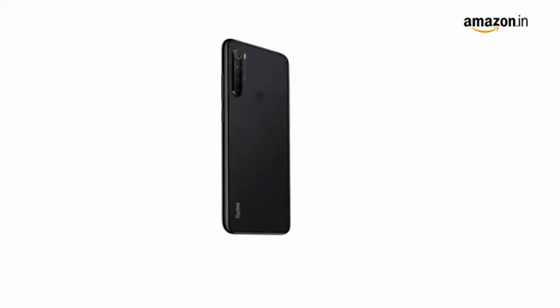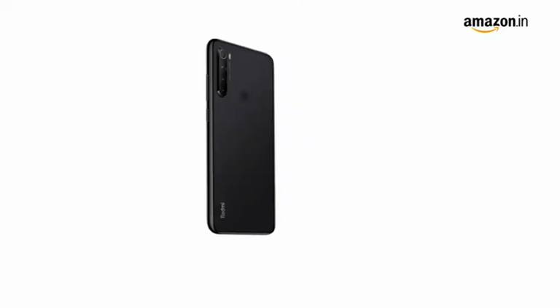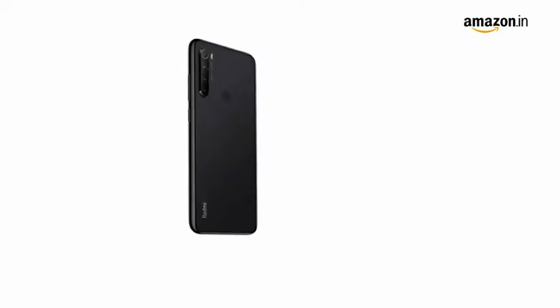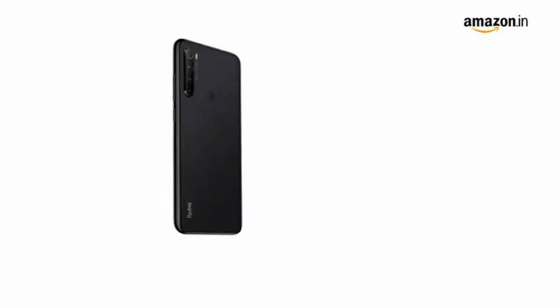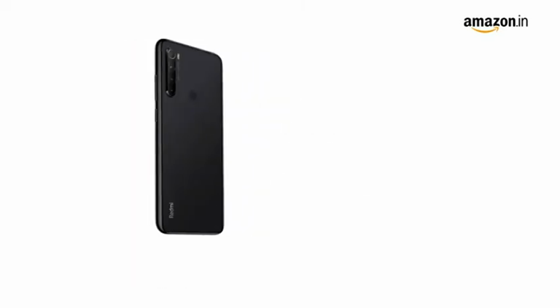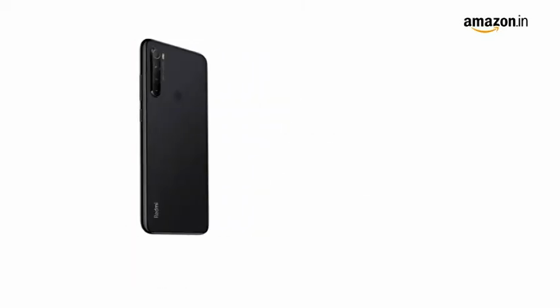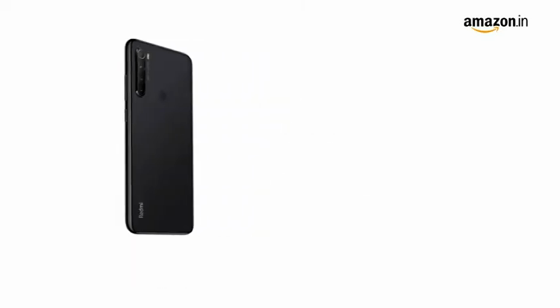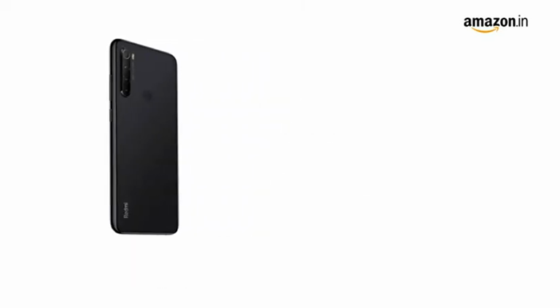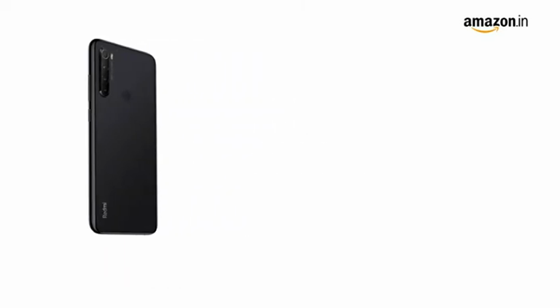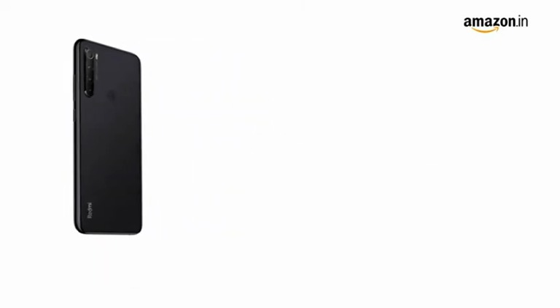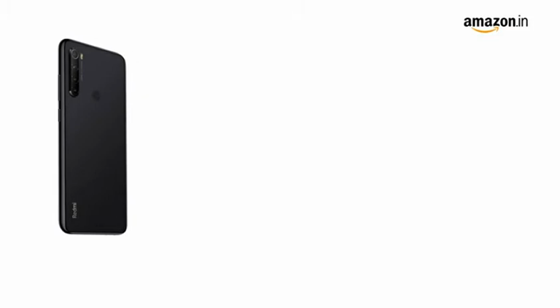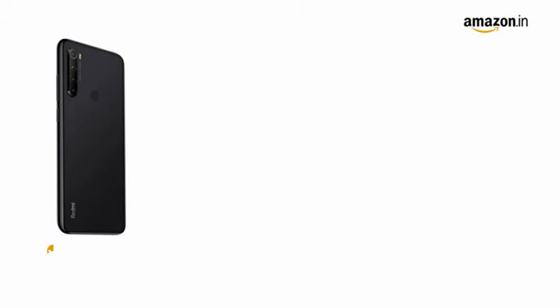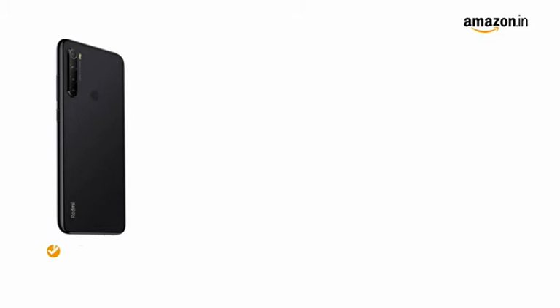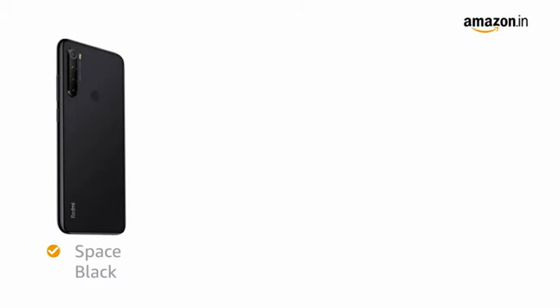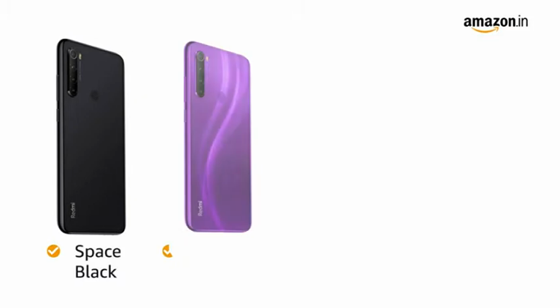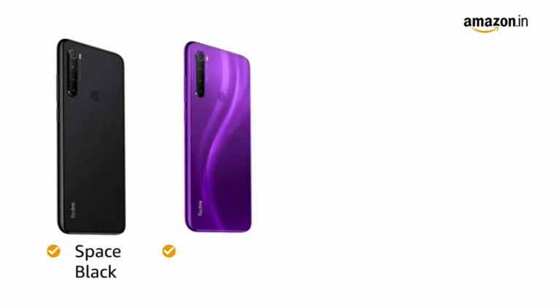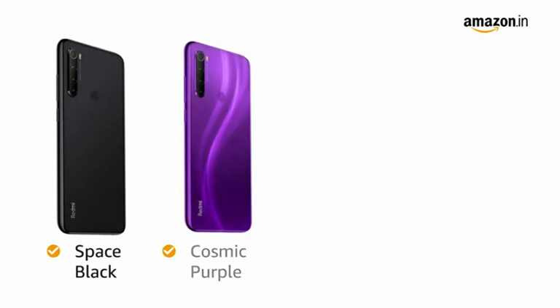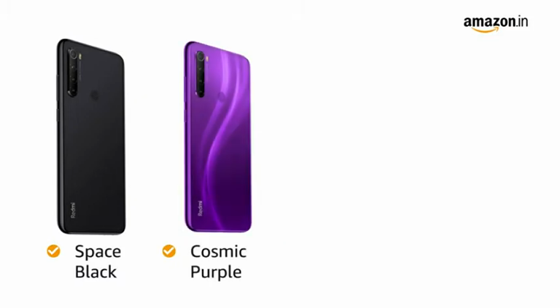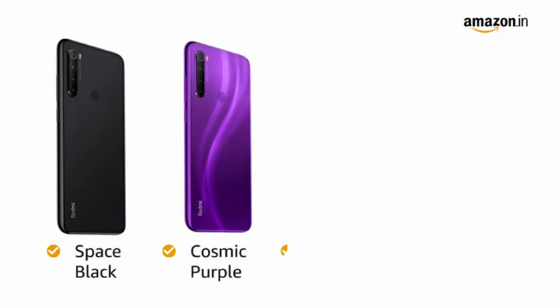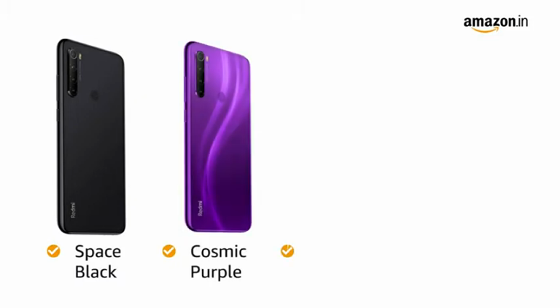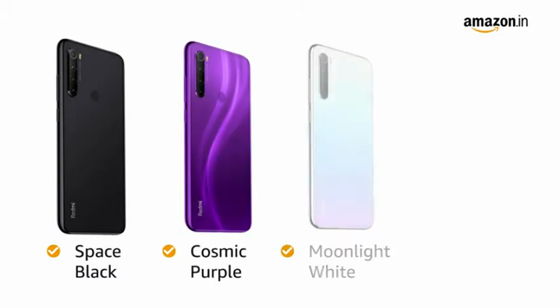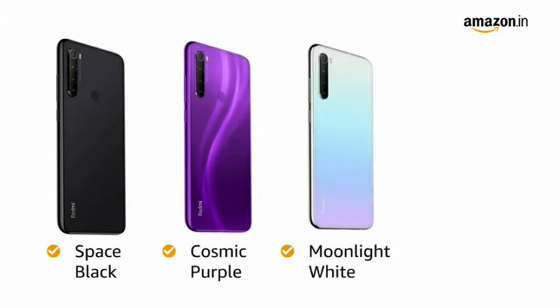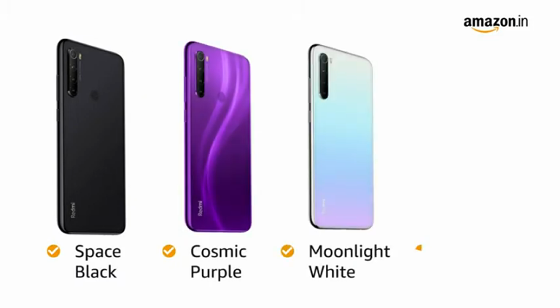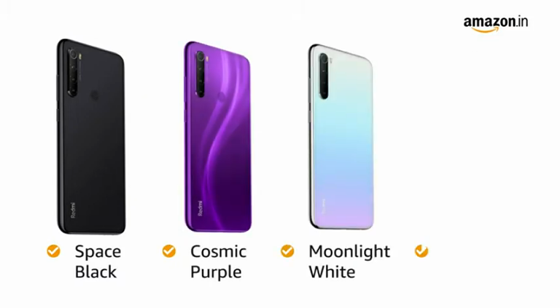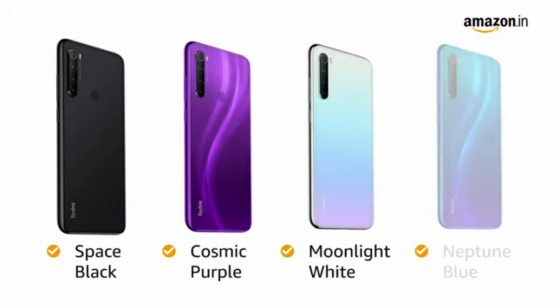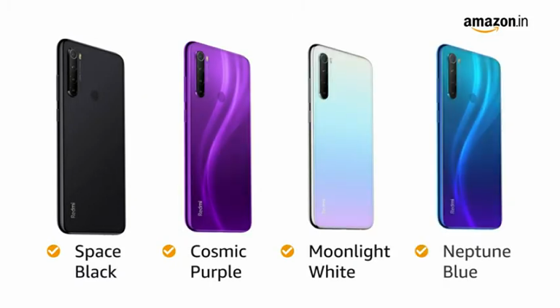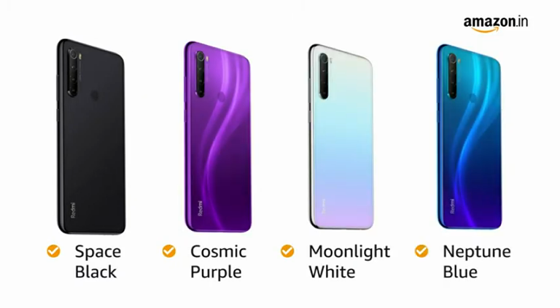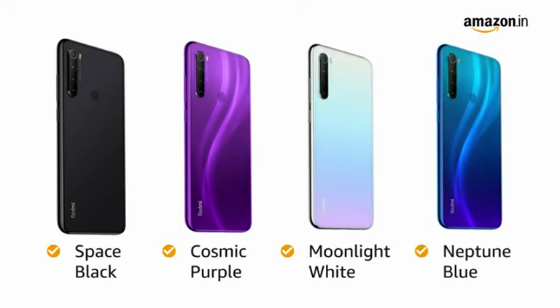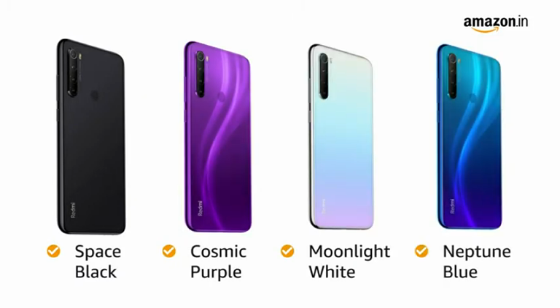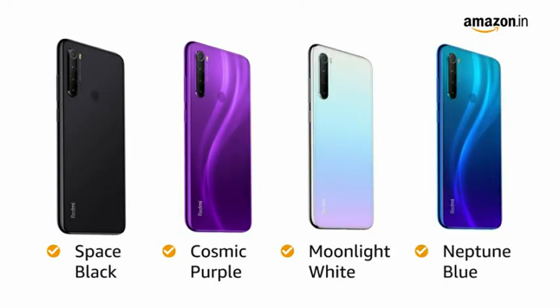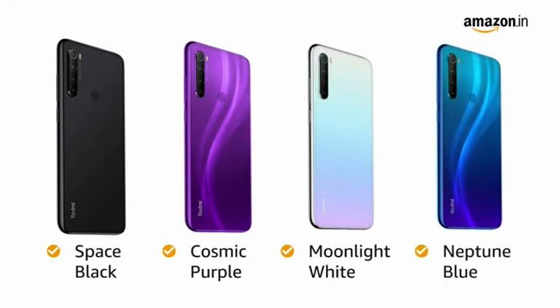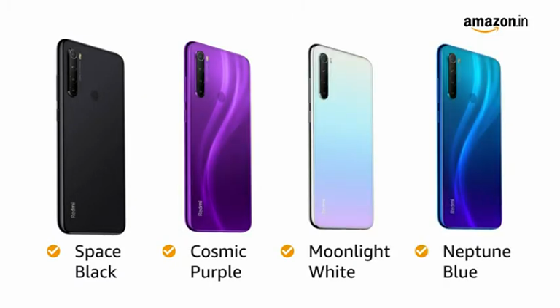You have 4 color options to choose from: Space Black, Cosmic Purple, Moonlight White, and Neptune Blue.